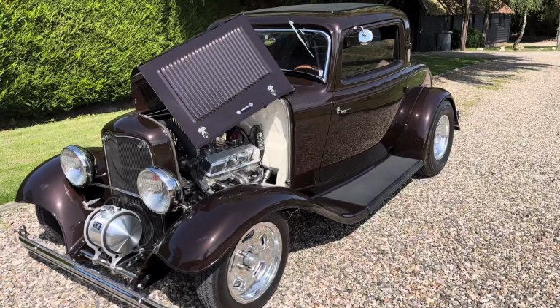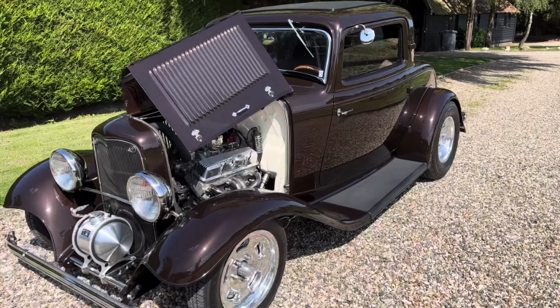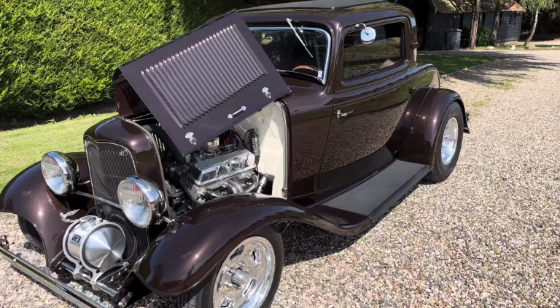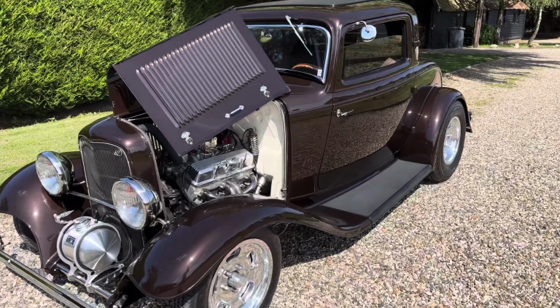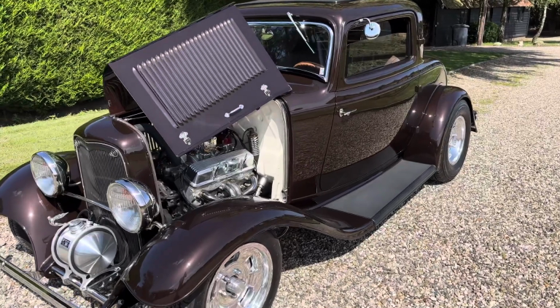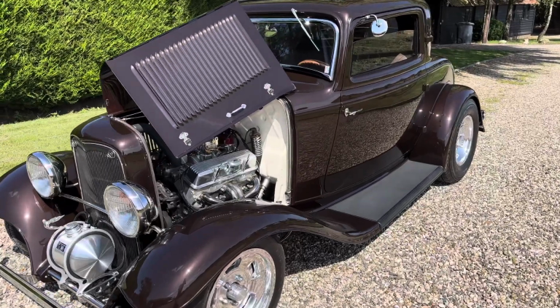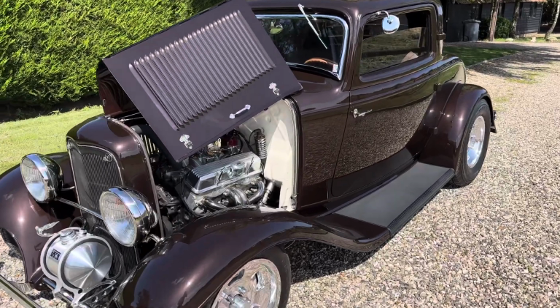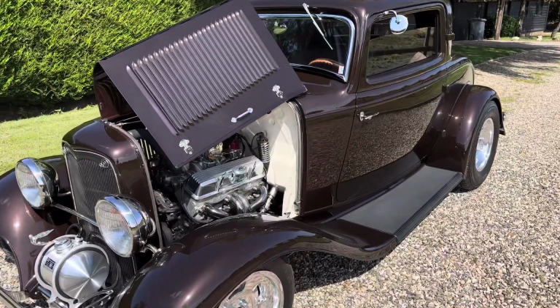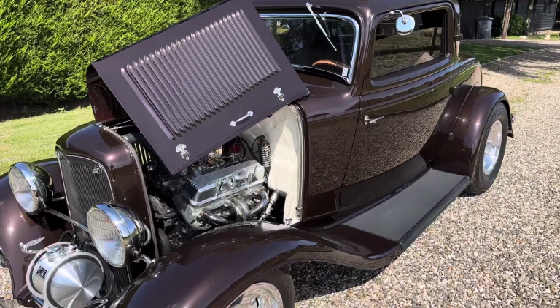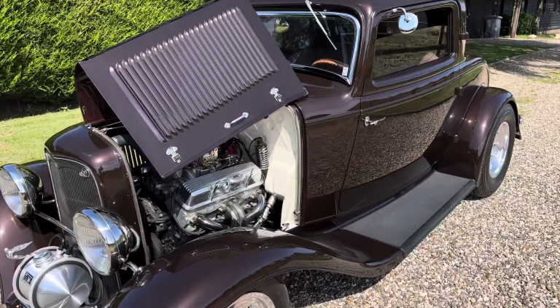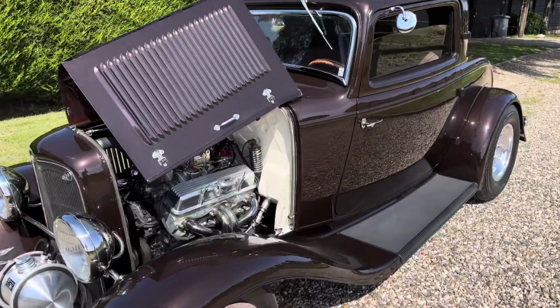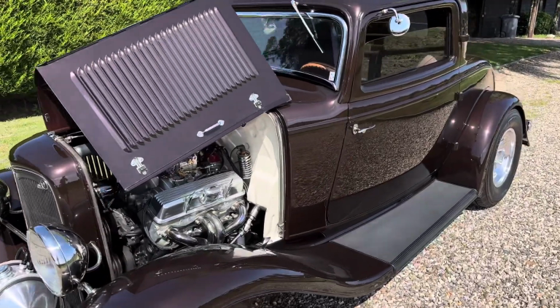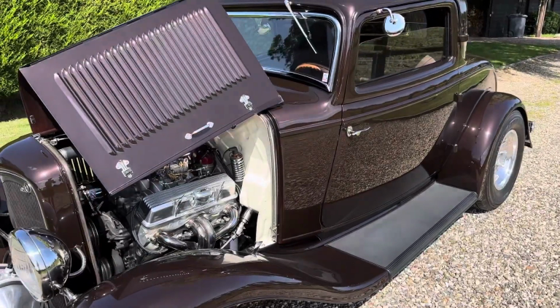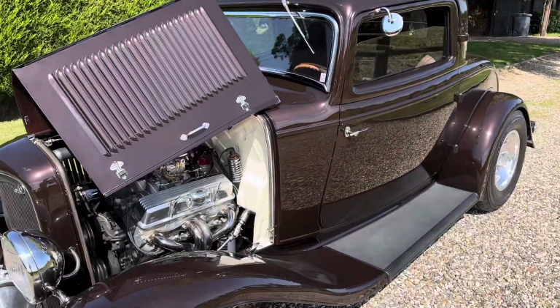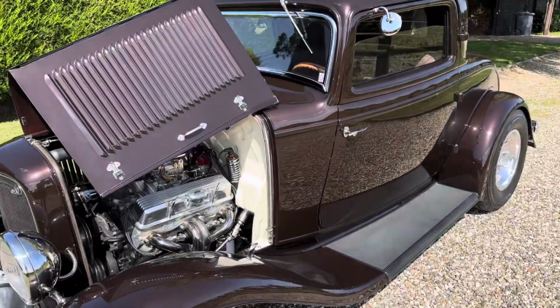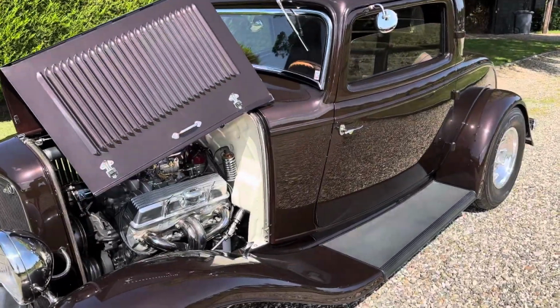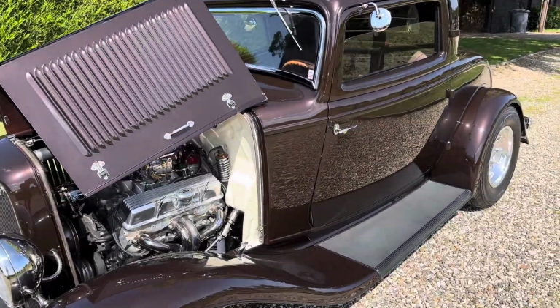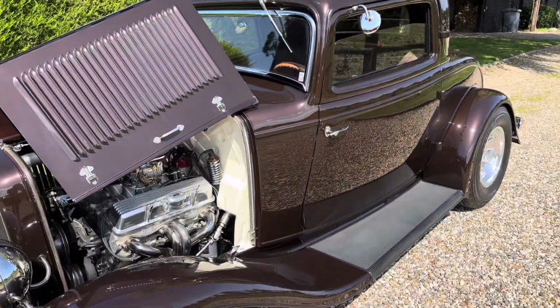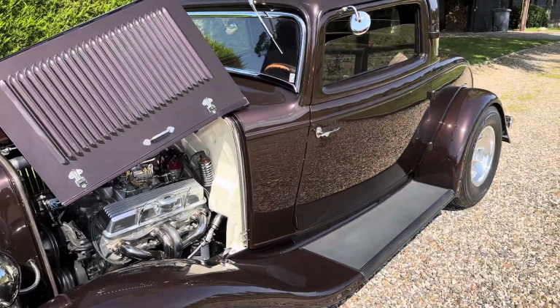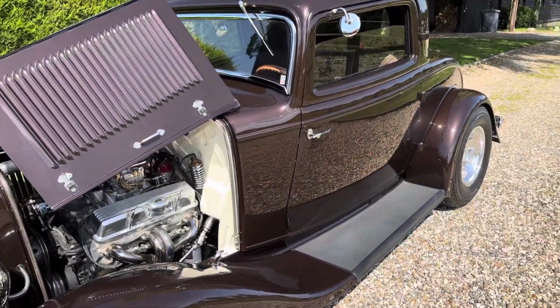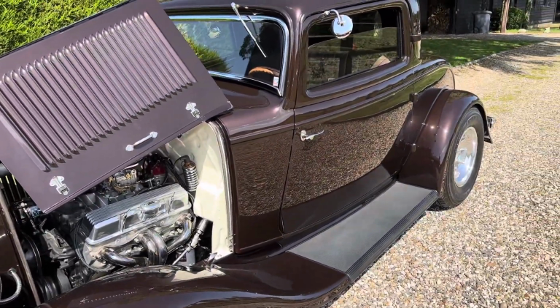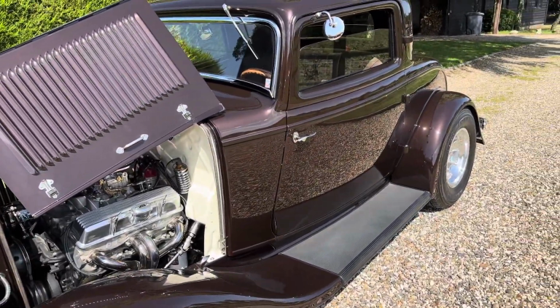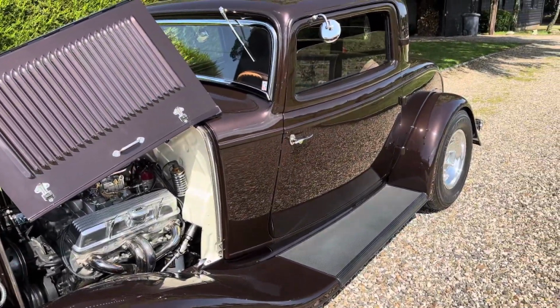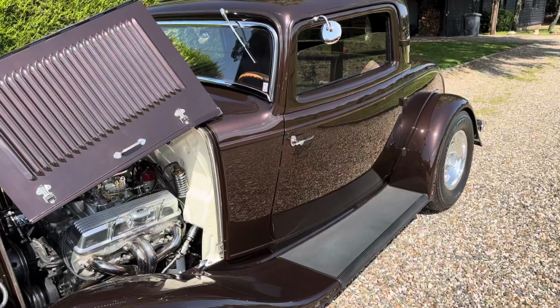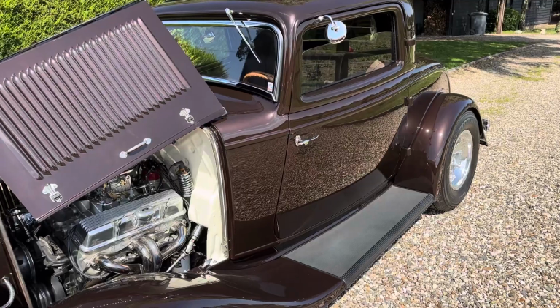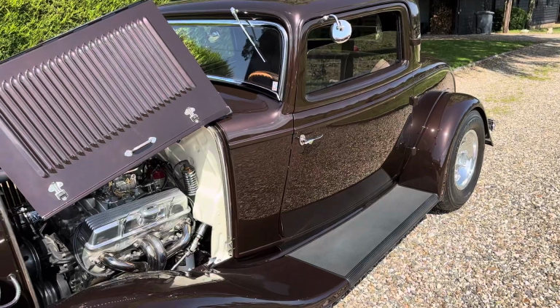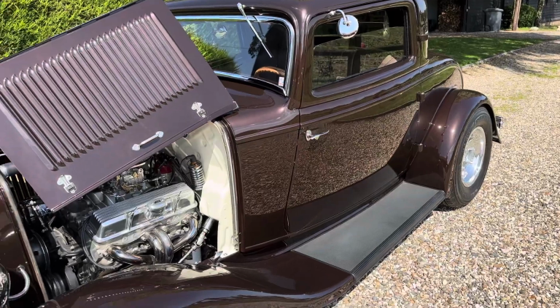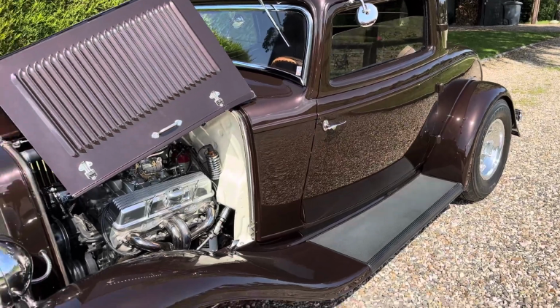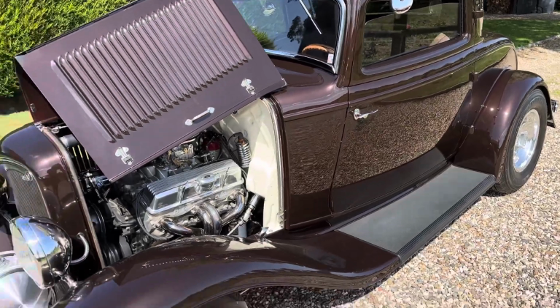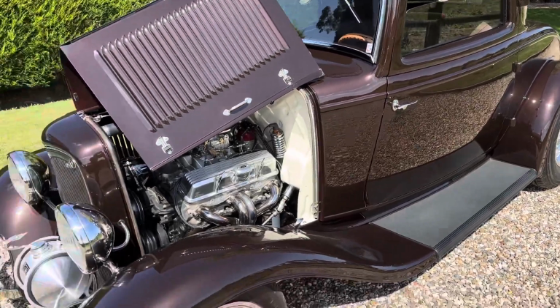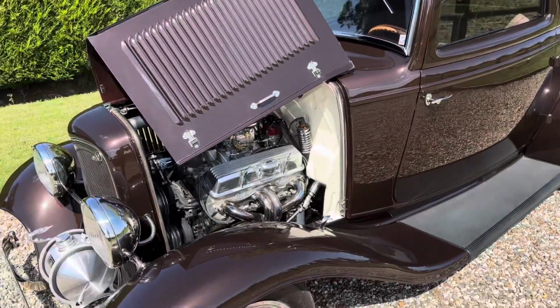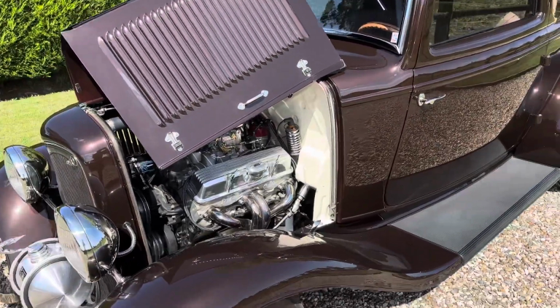It's painted in a PPG Cordova Brown — a lovely metallic finish that really shines in the sun.